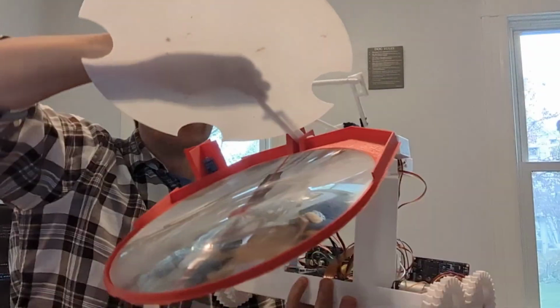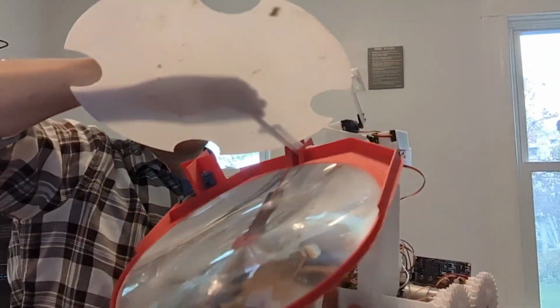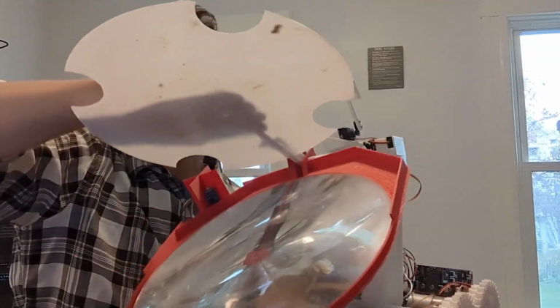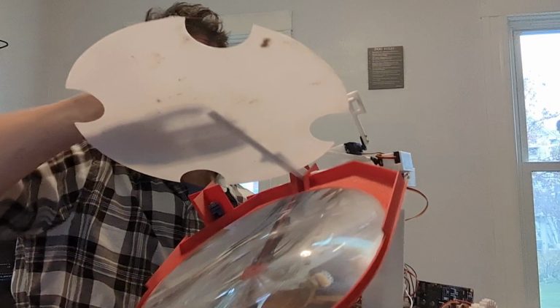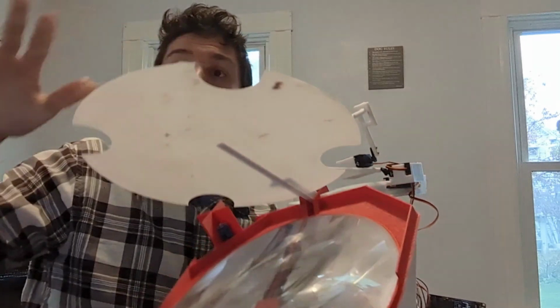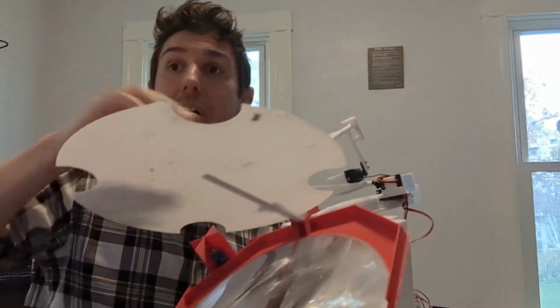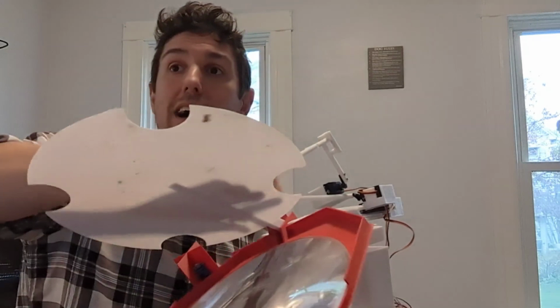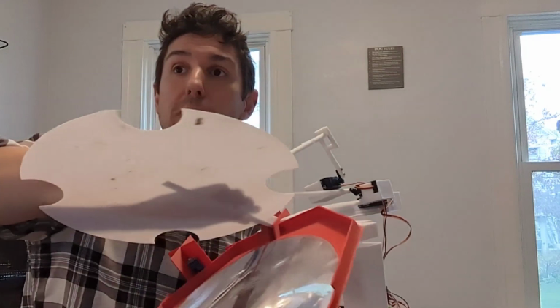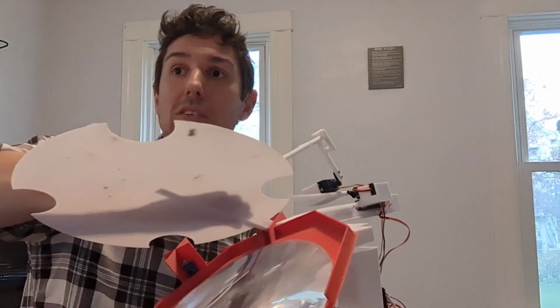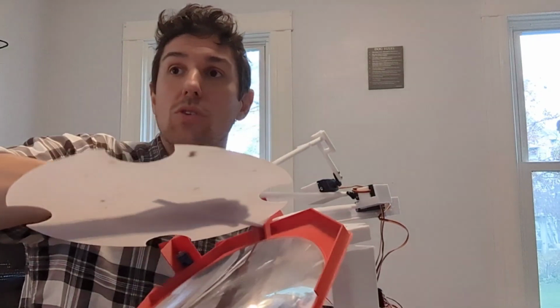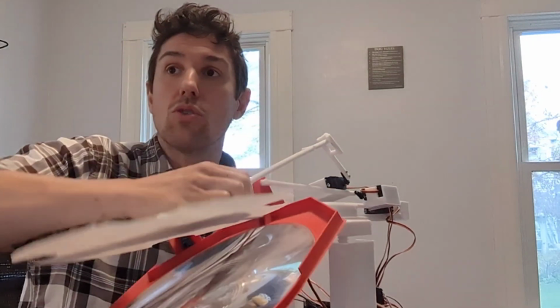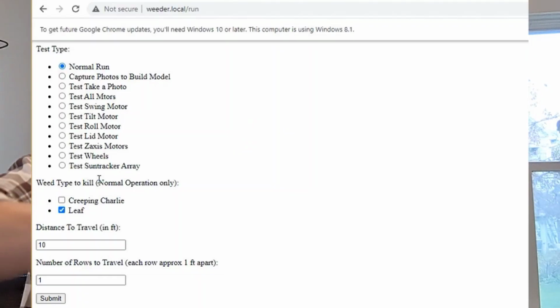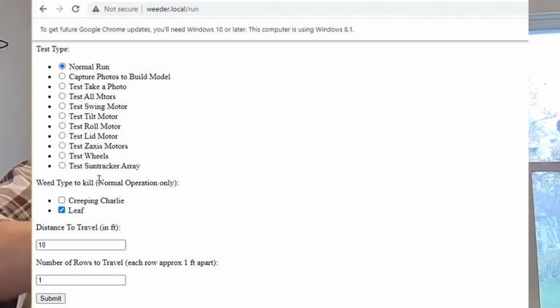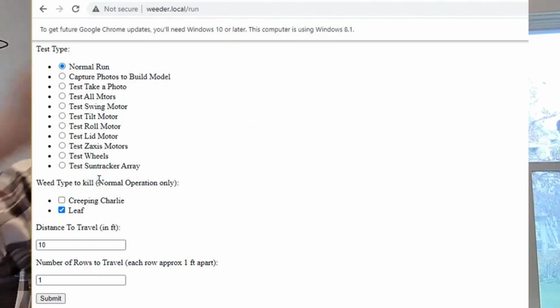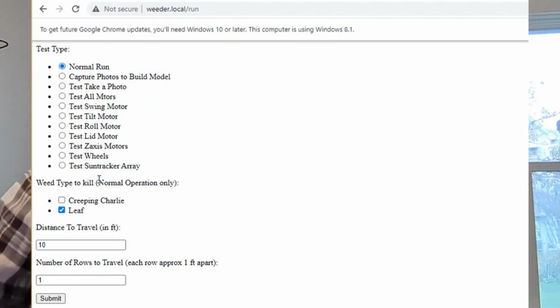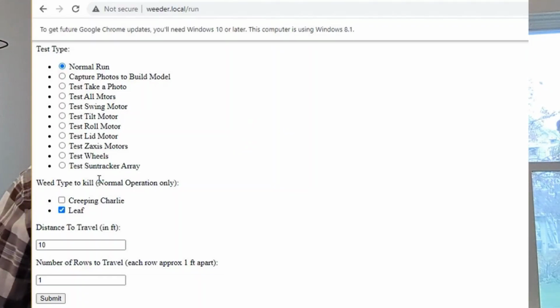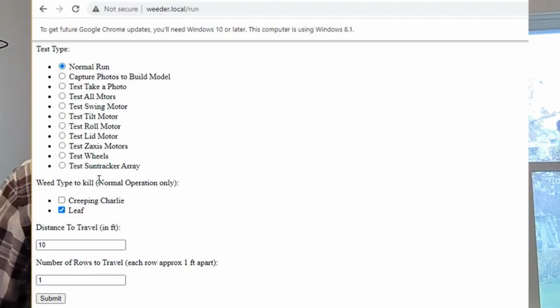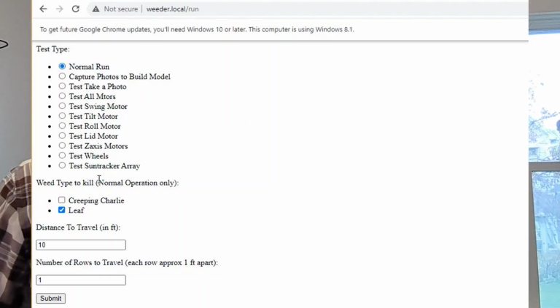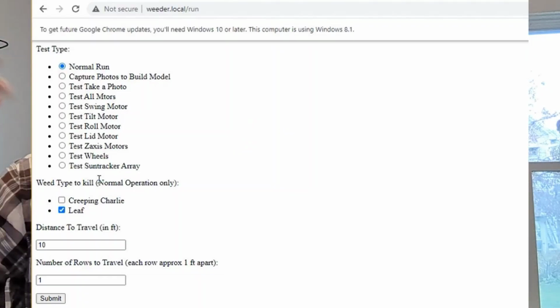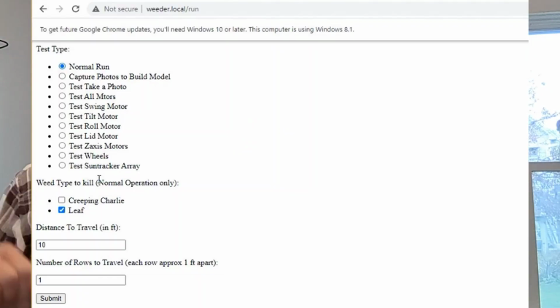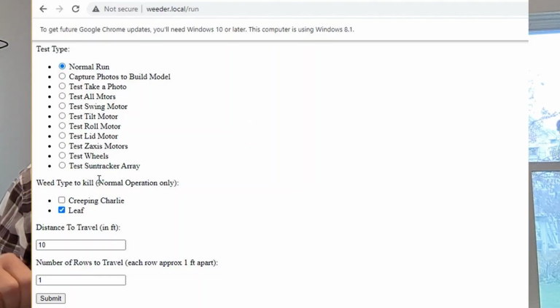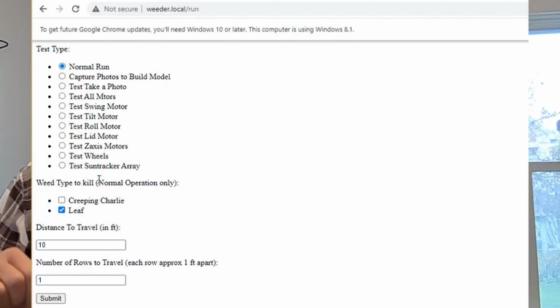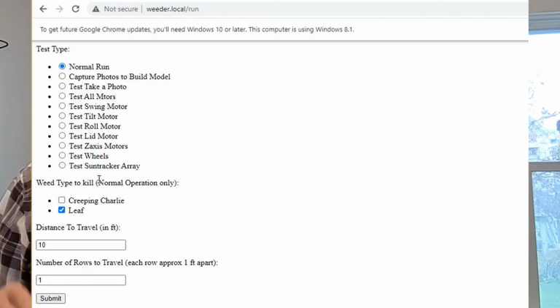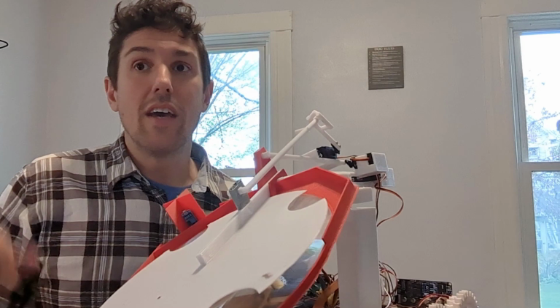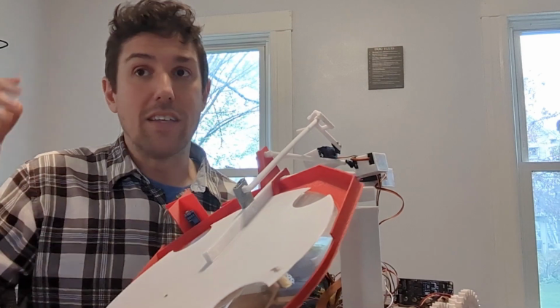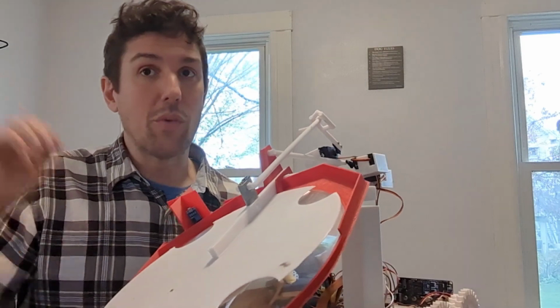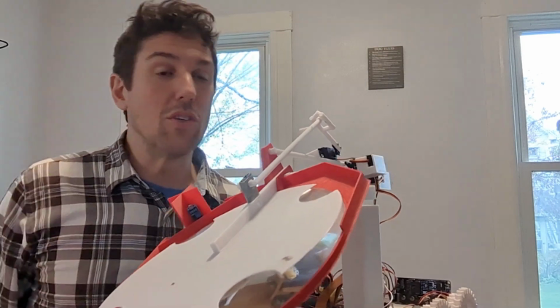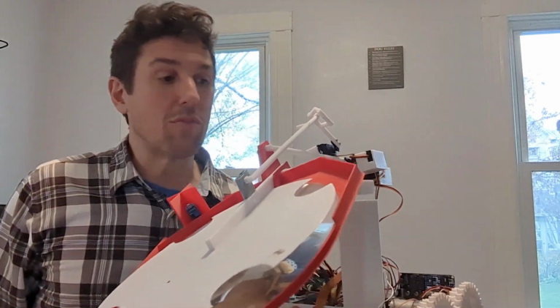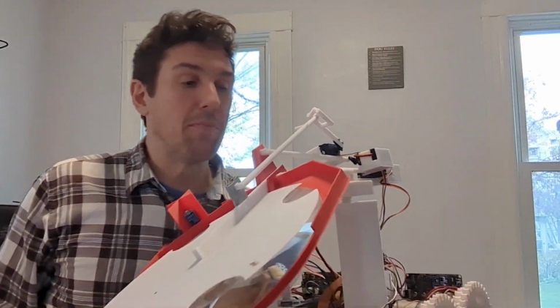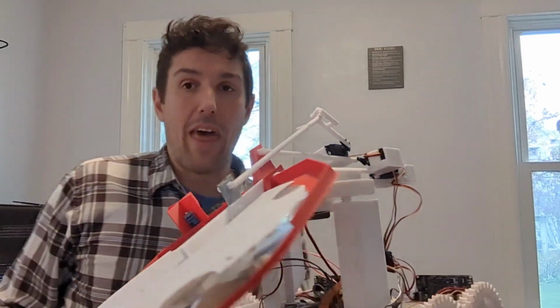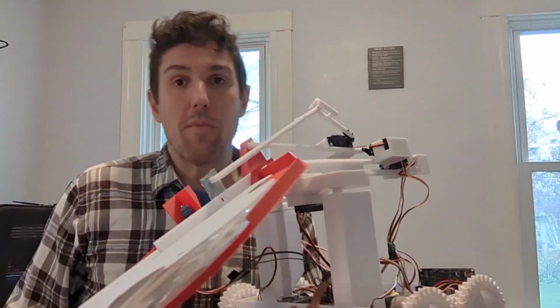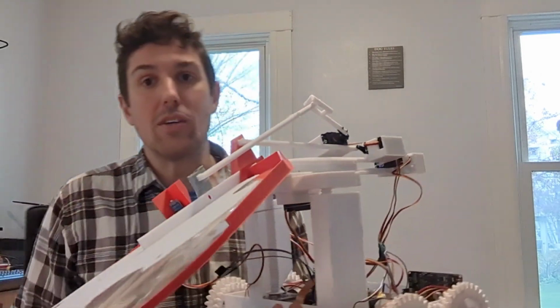Now it hosts its own Wi-Fi hotspot, so to control it we just connect to the weeder Wi-Fi, navigate to its web page, and tell it what to do from that web page.